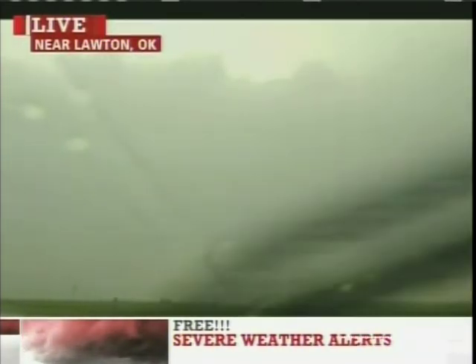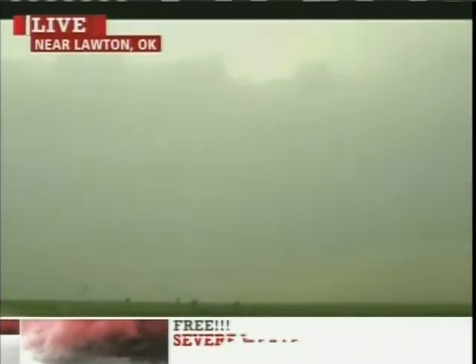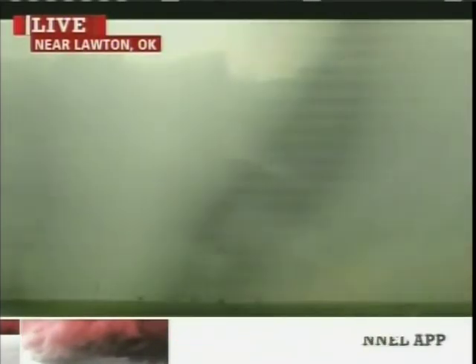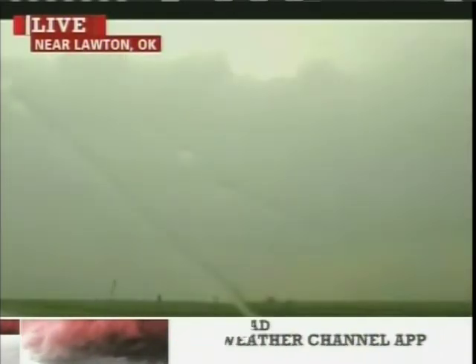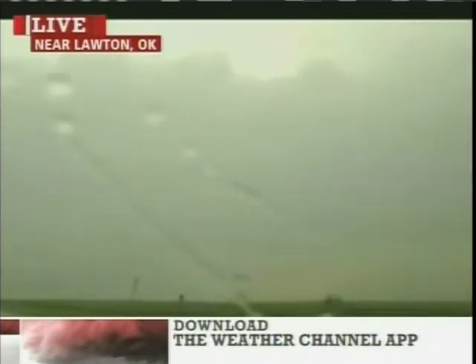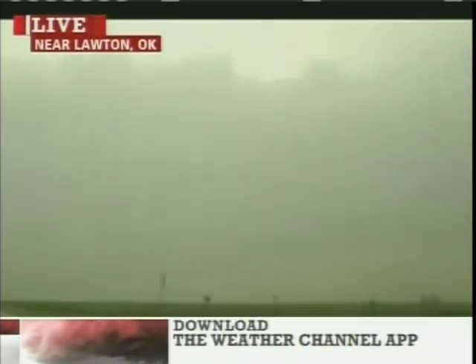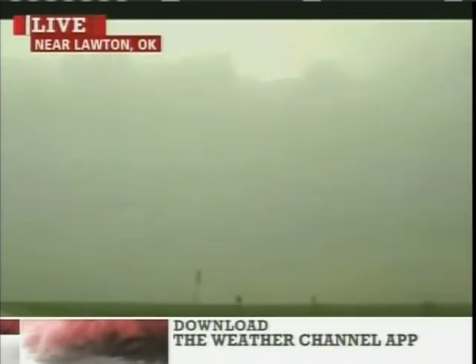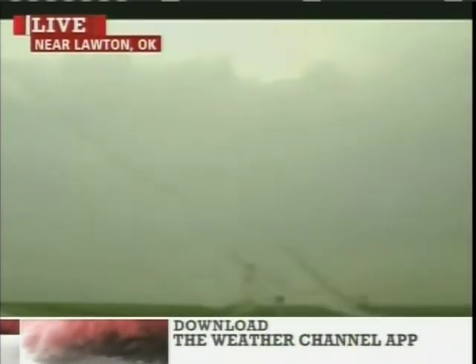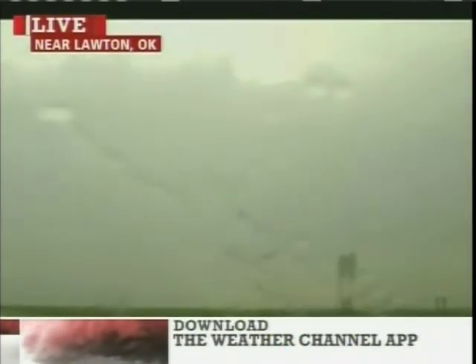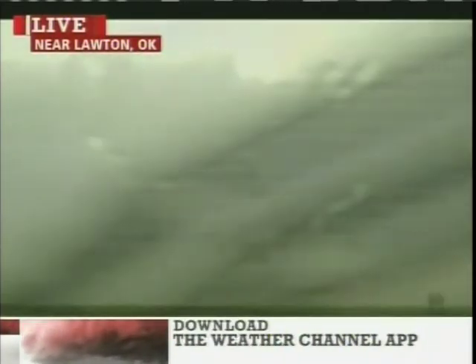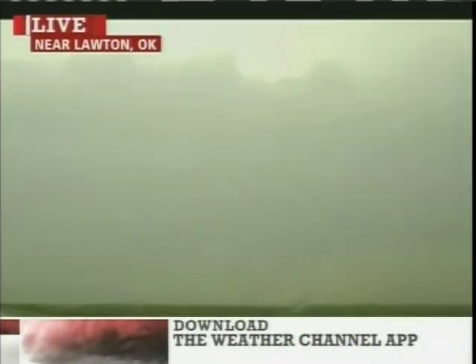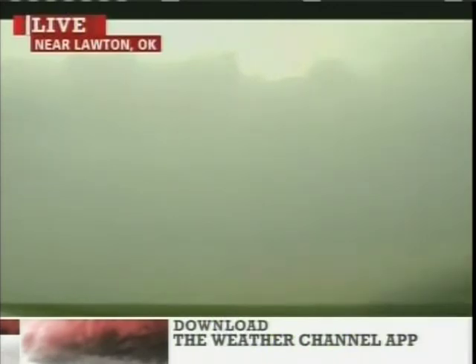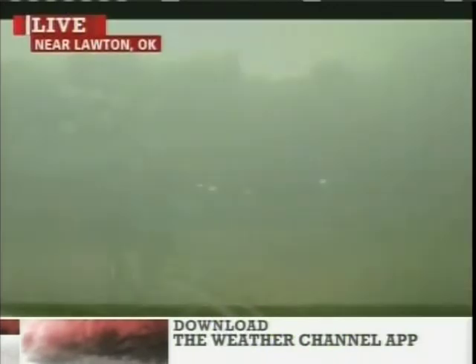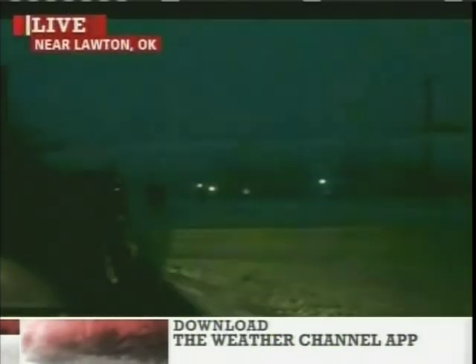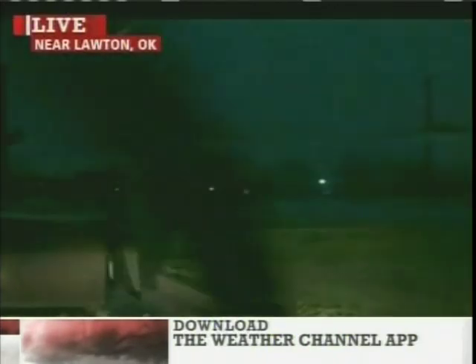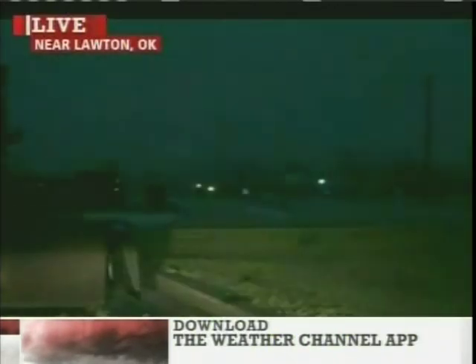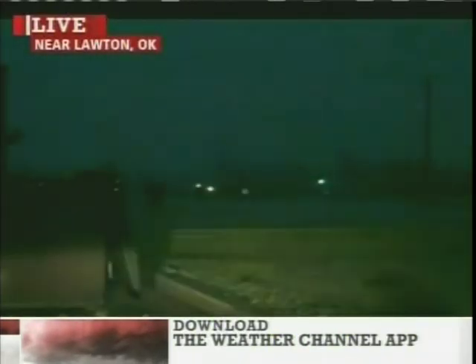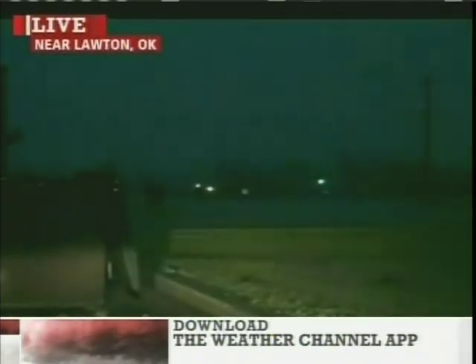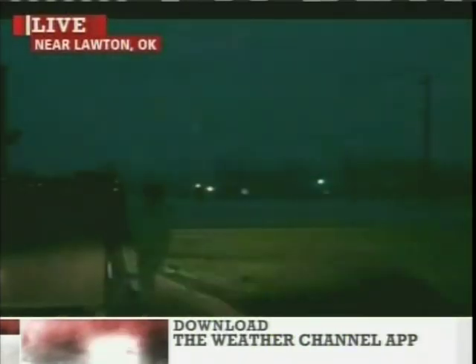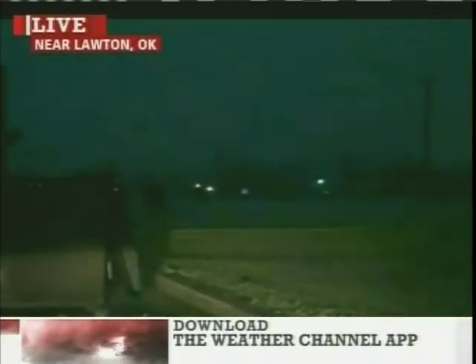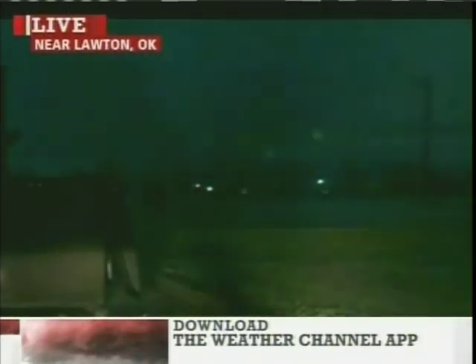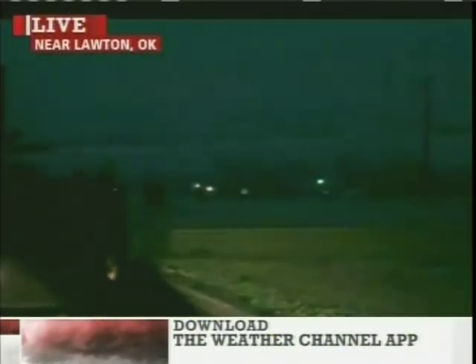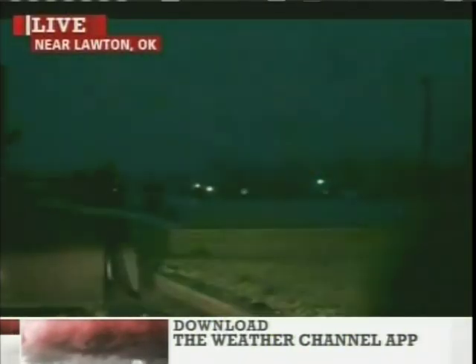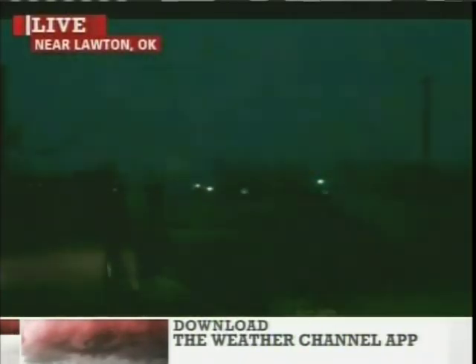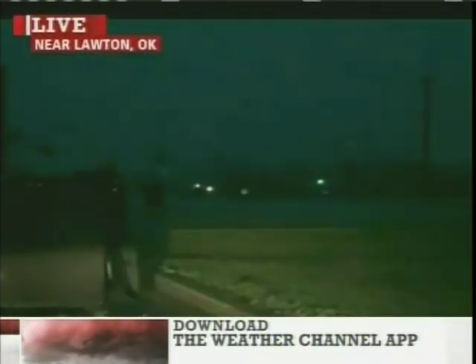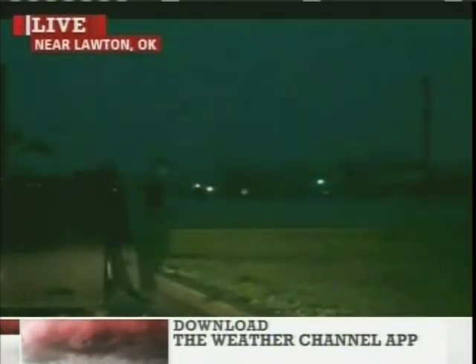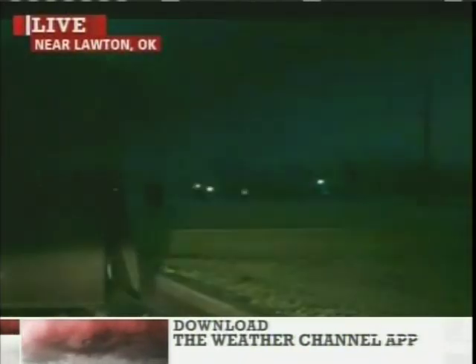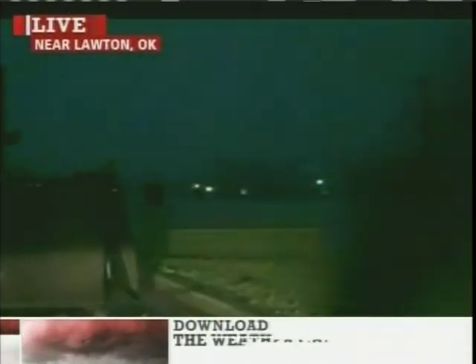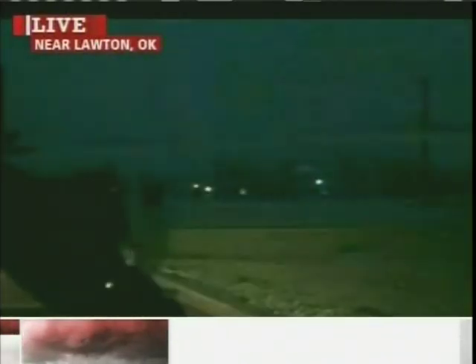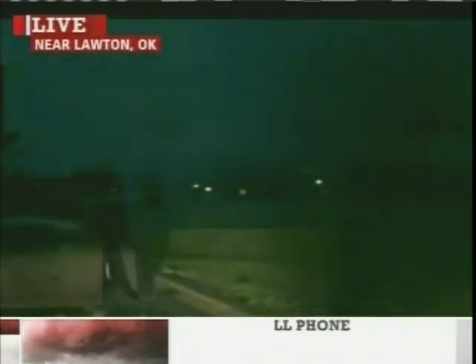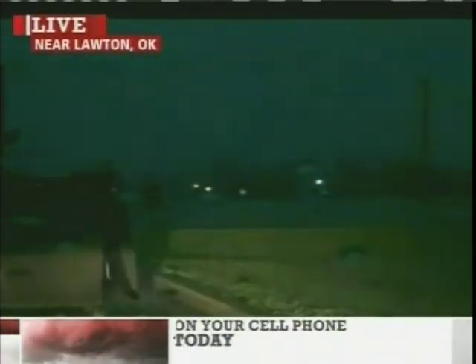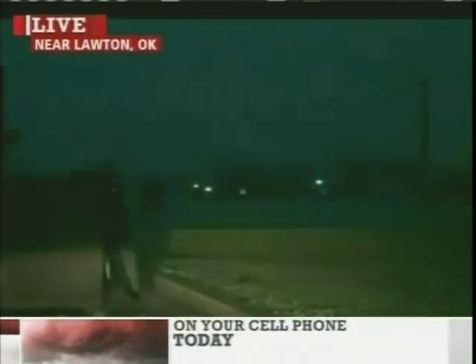Some of these may even look a little more dramatic as we get that really low sun angle — not too far away from sunset across the area. And of course, where the rain is really heavy.